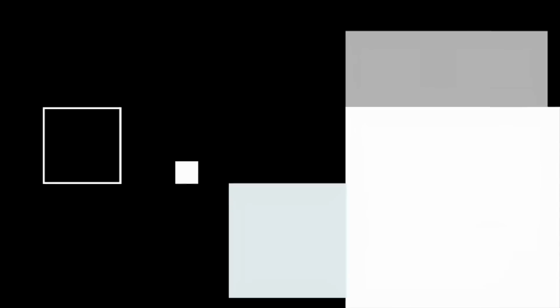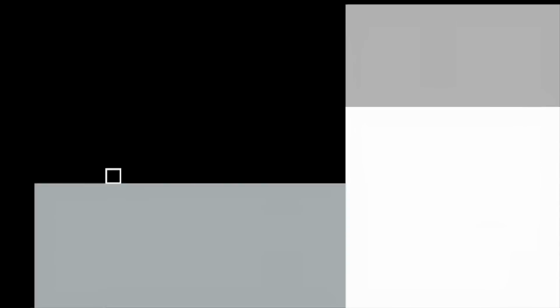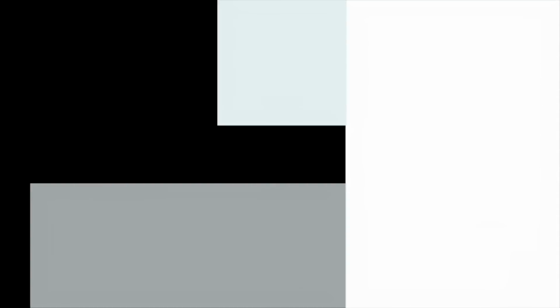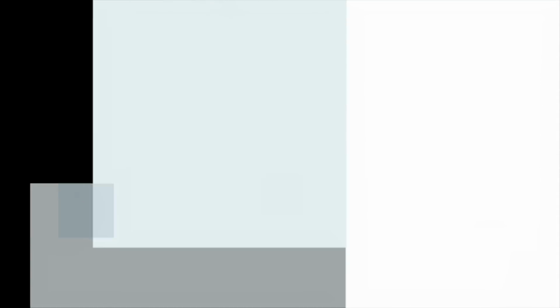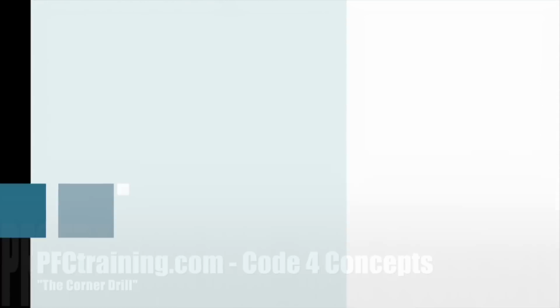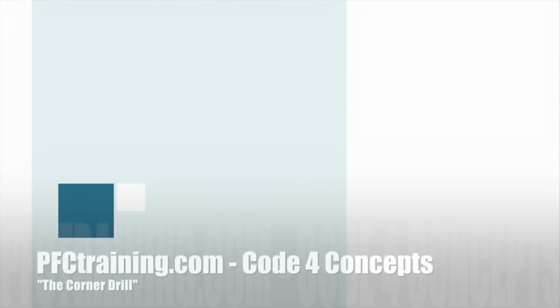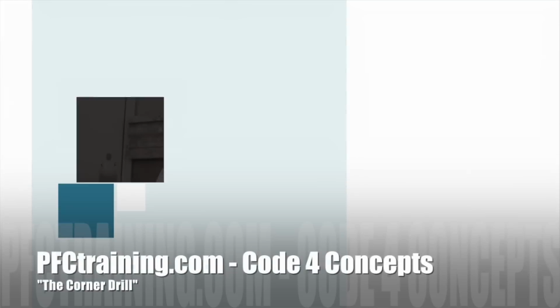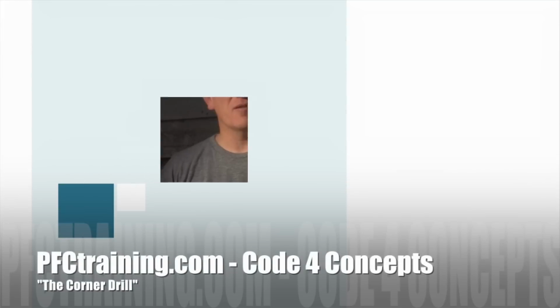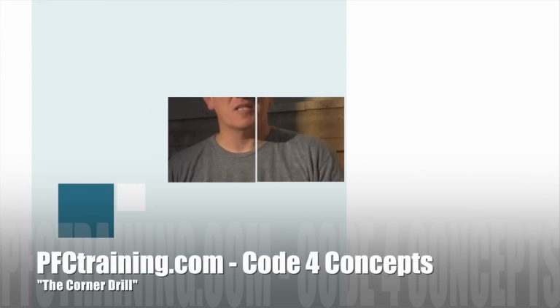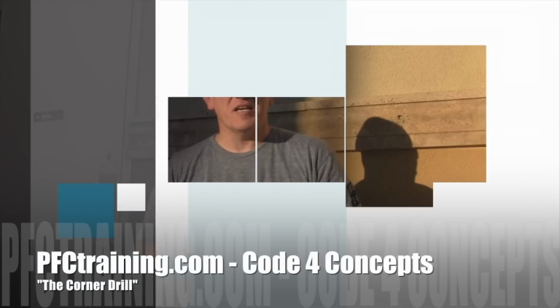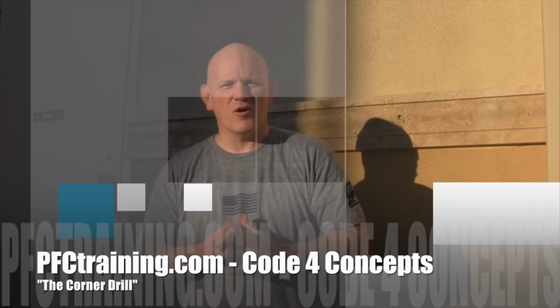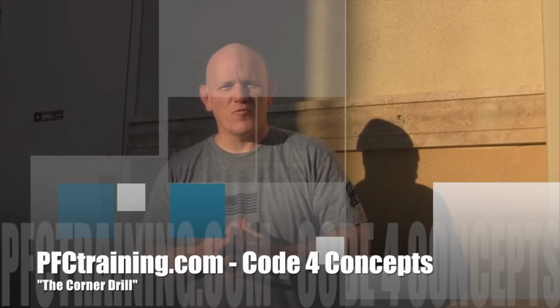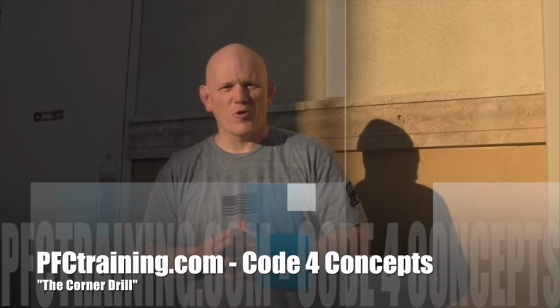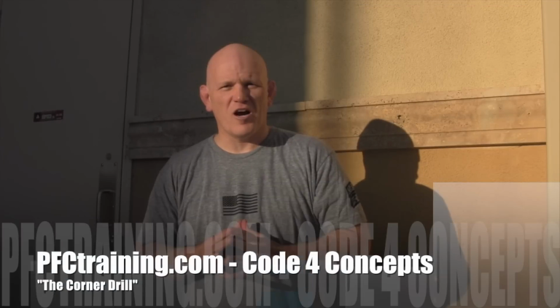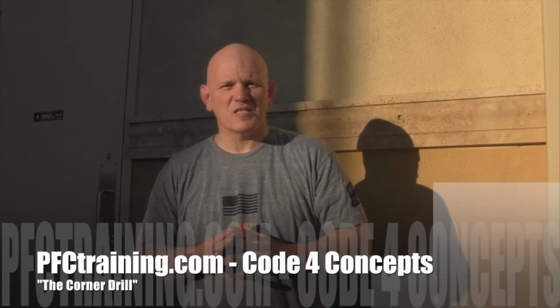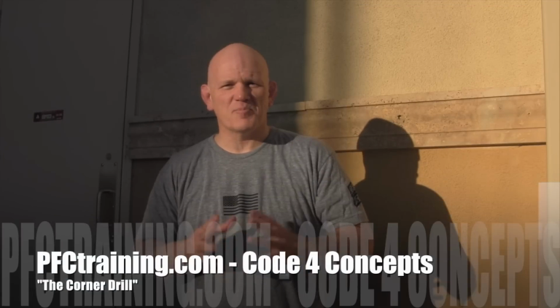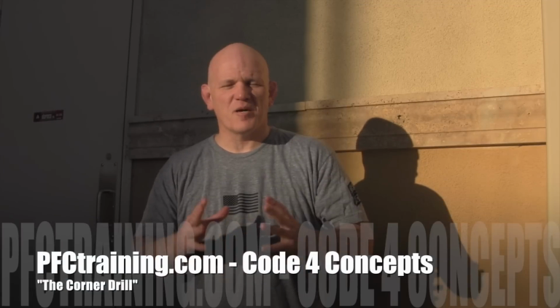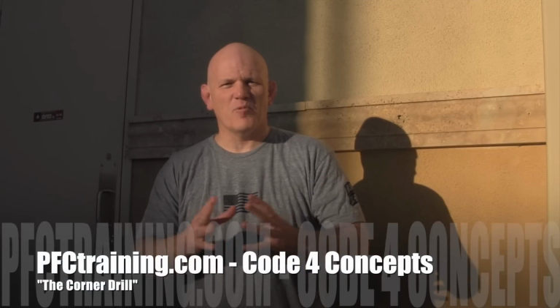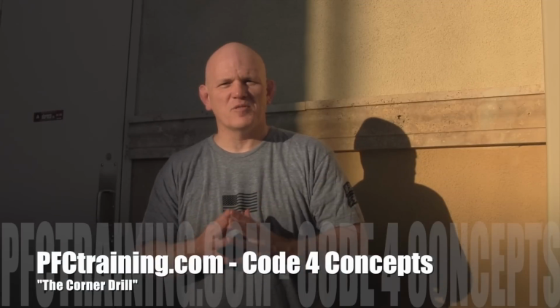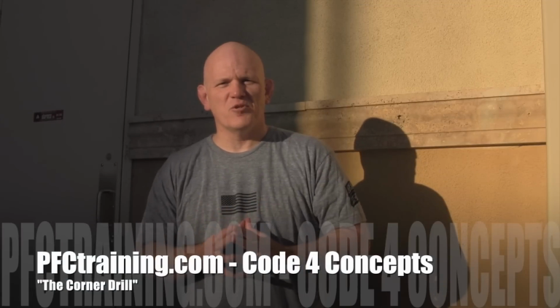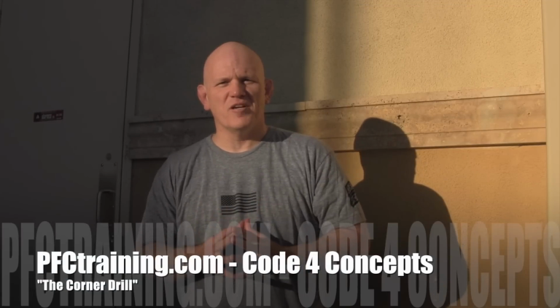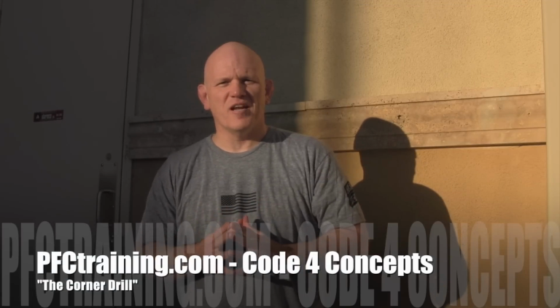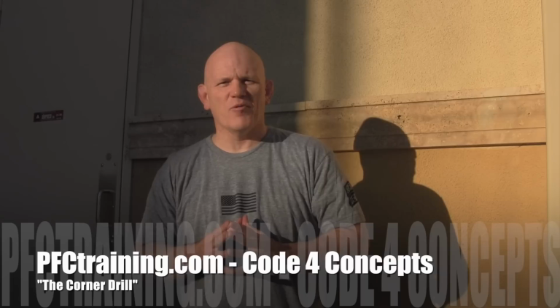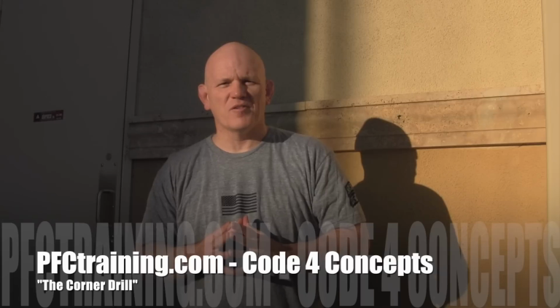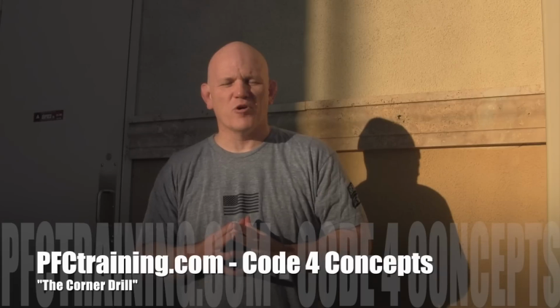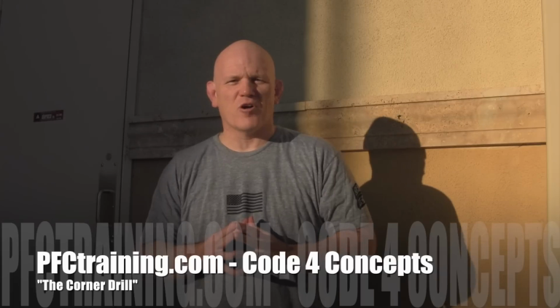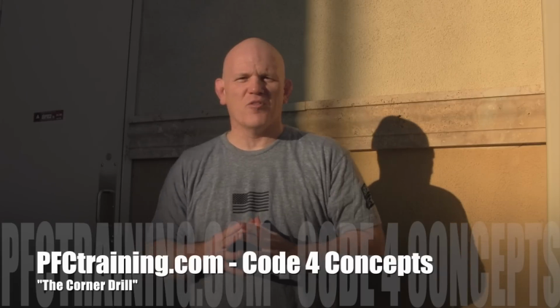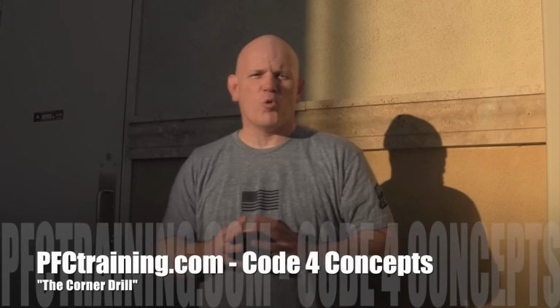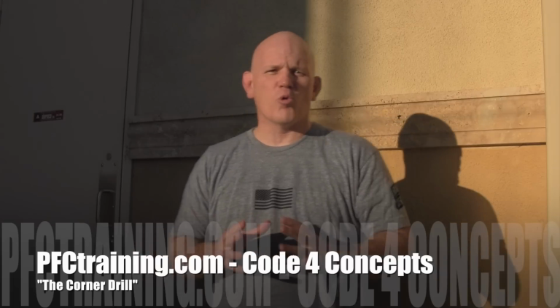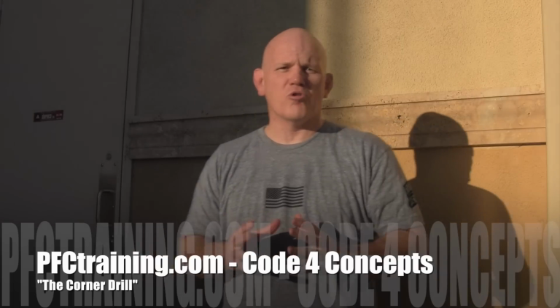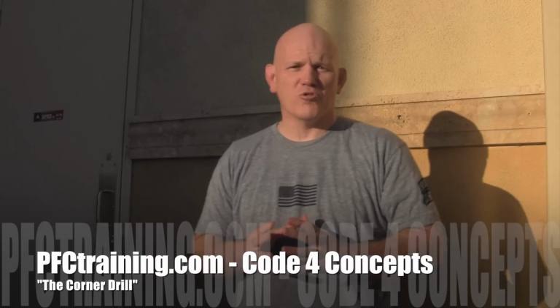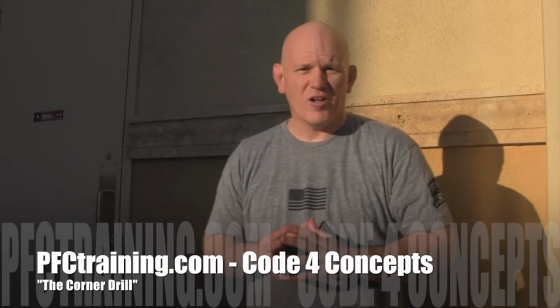Hey guys, Chad from PFC, Code 4 Concepts coming to you today with a drill called the Corner Drill.